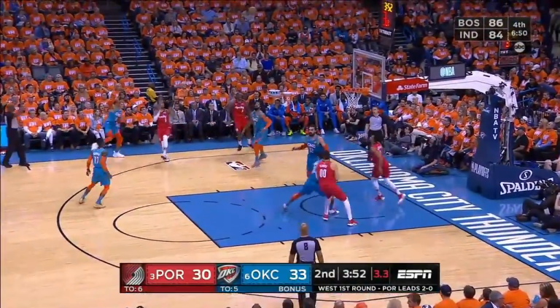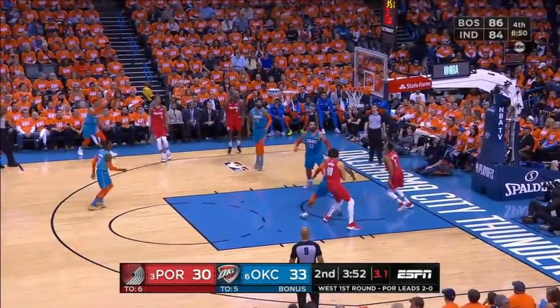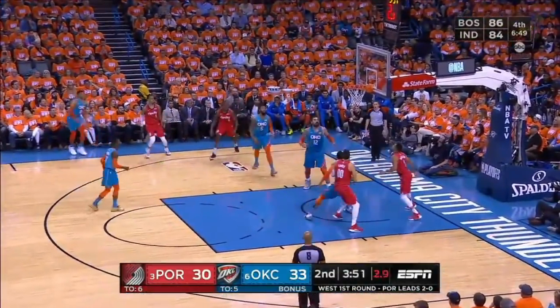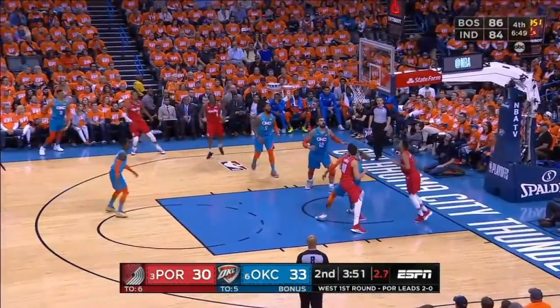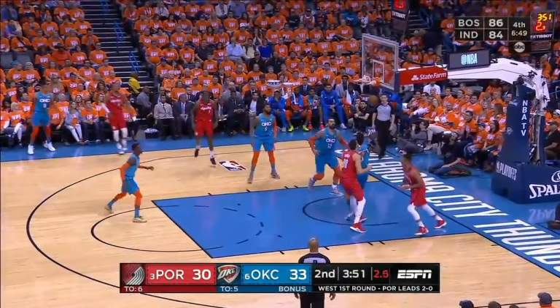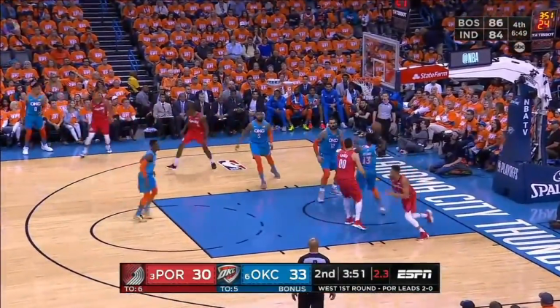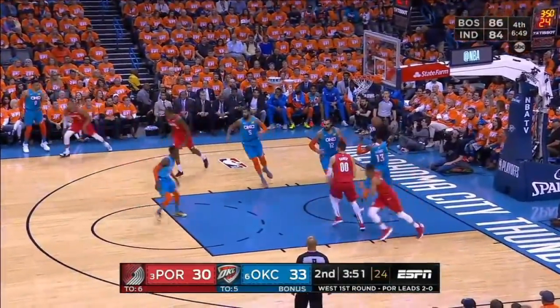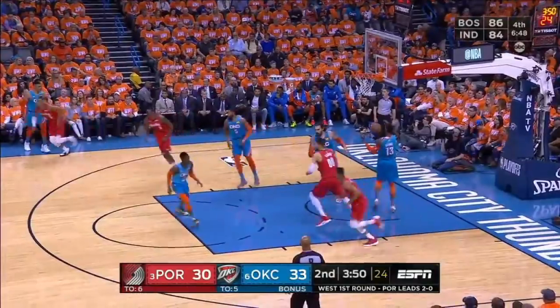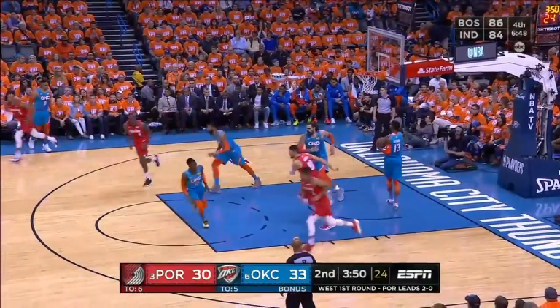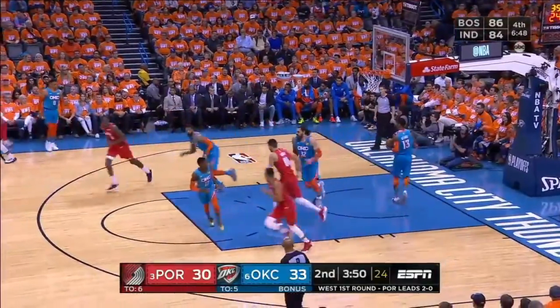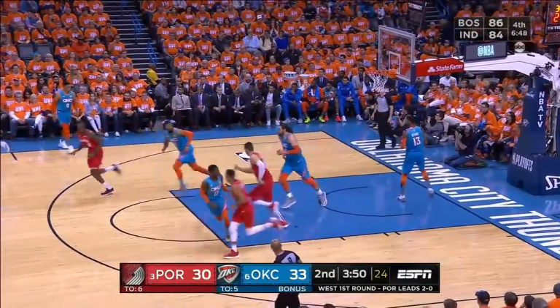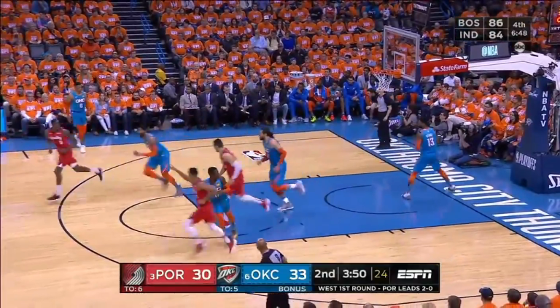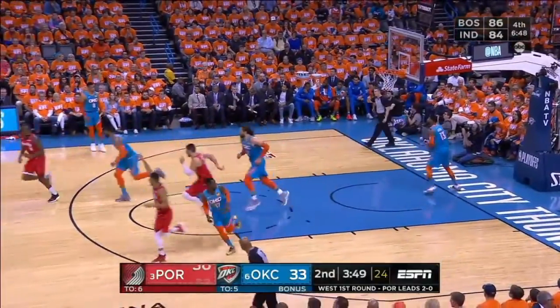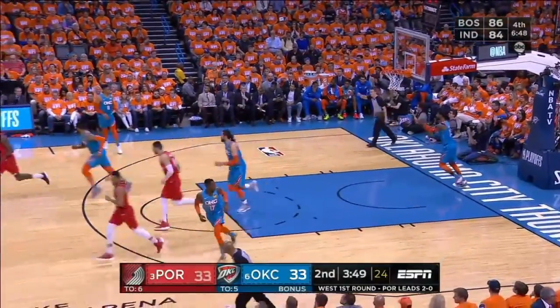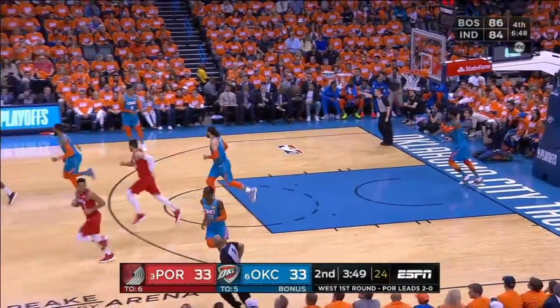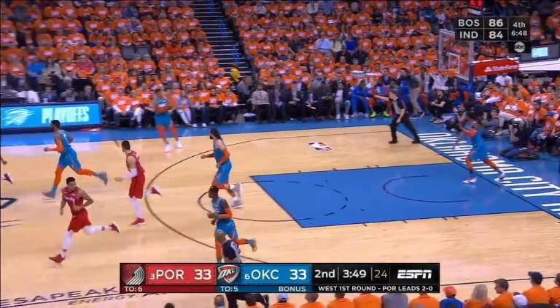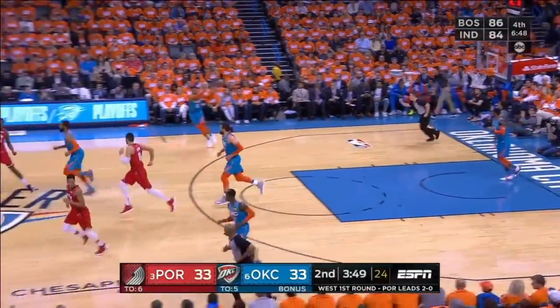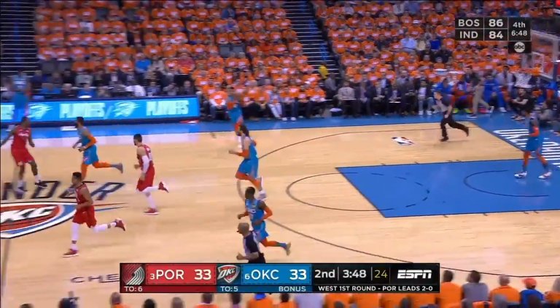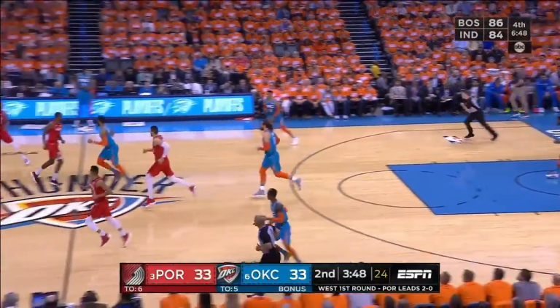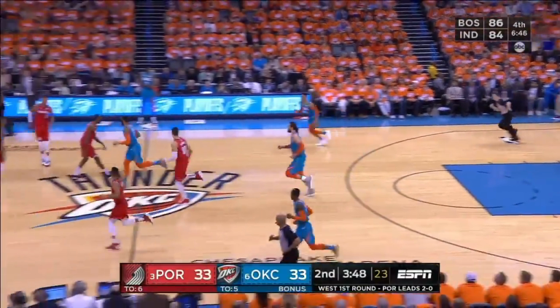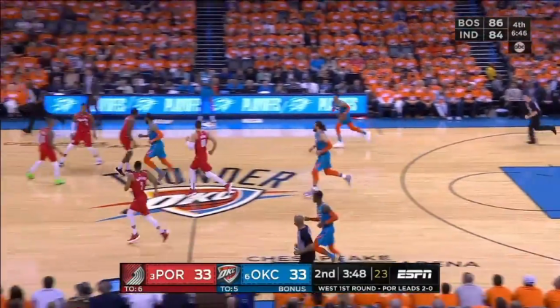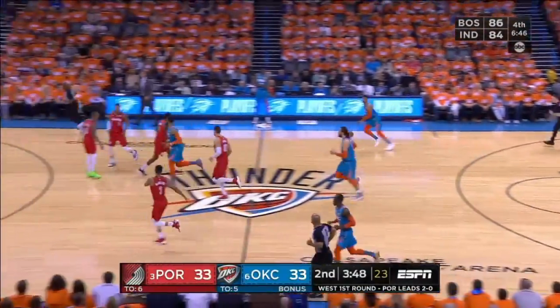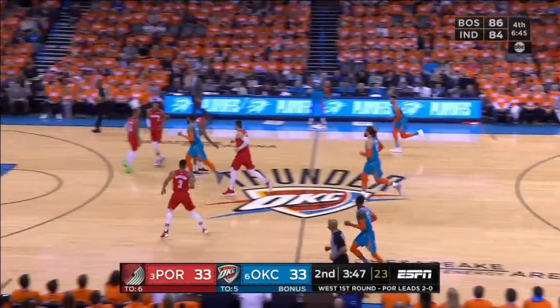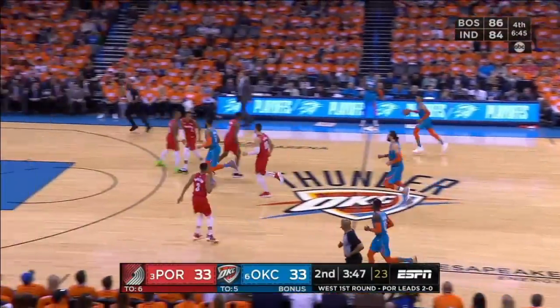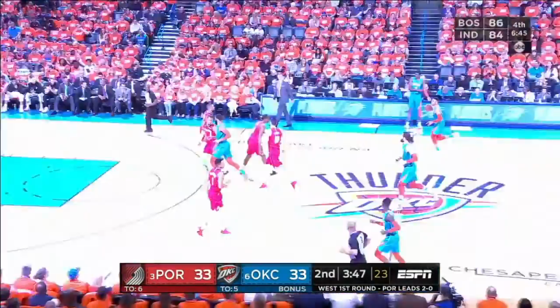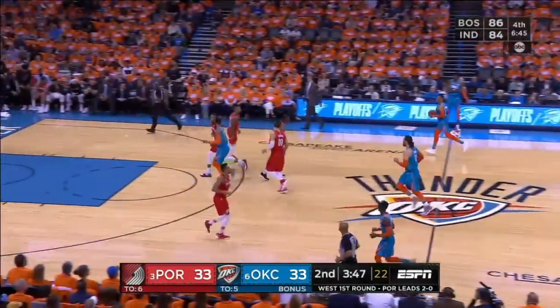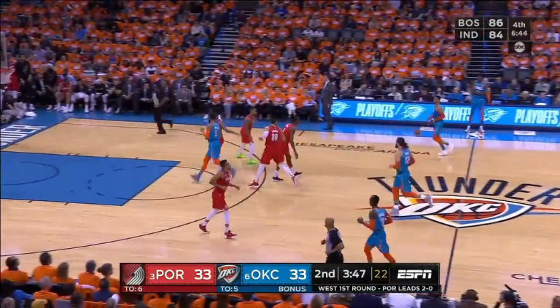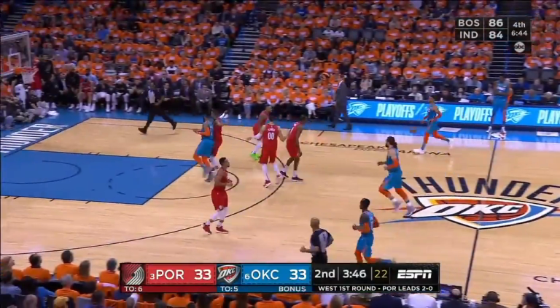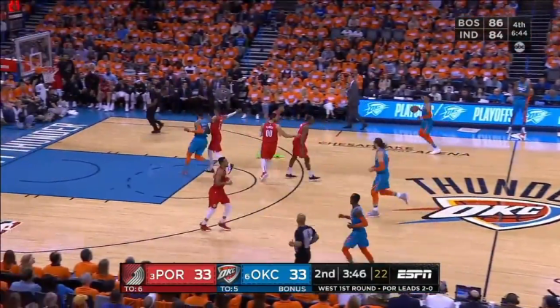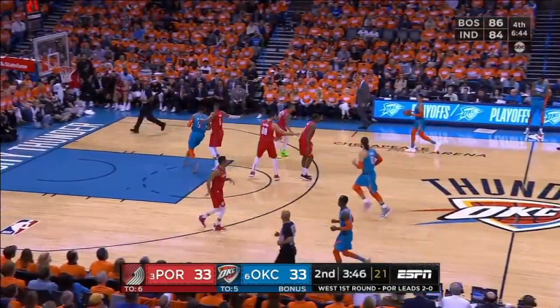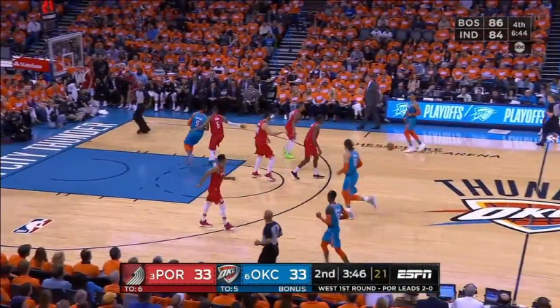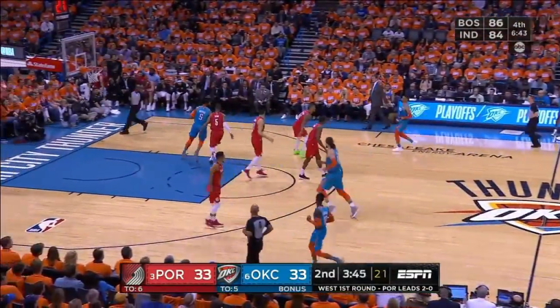Rodney Hood. Nice shot from Rodney Hood — his first field goal. He was 0 for 3 and the game's tied again.